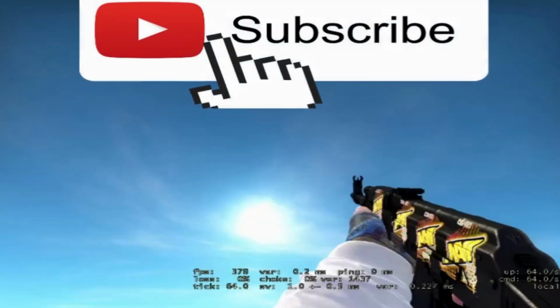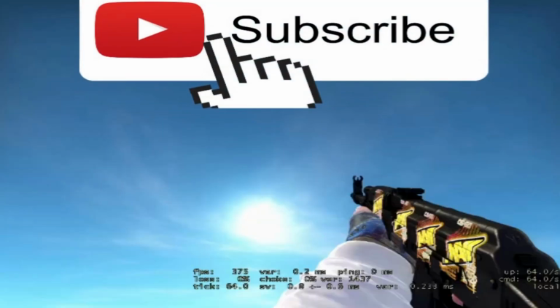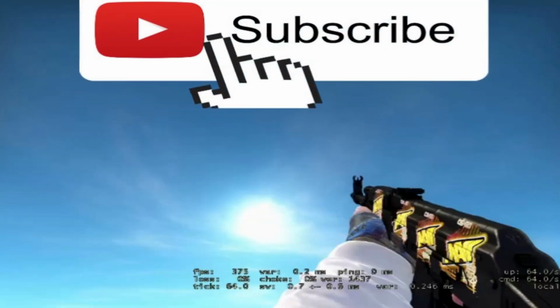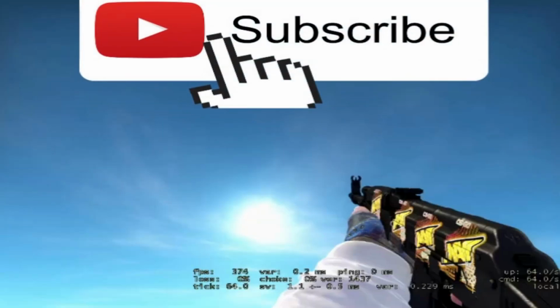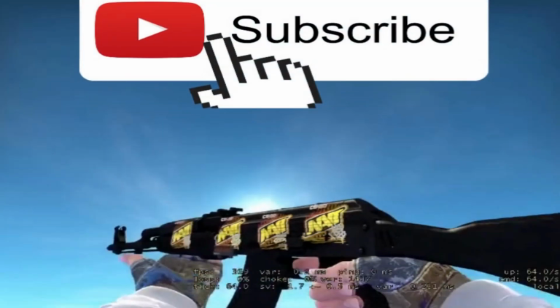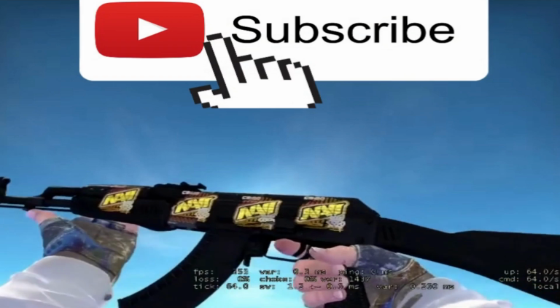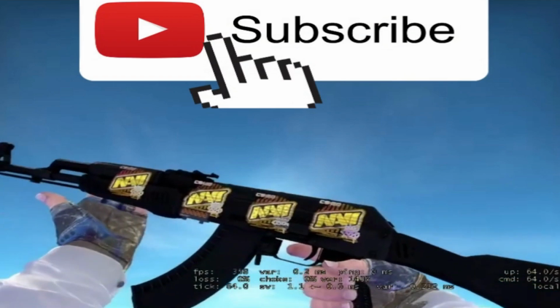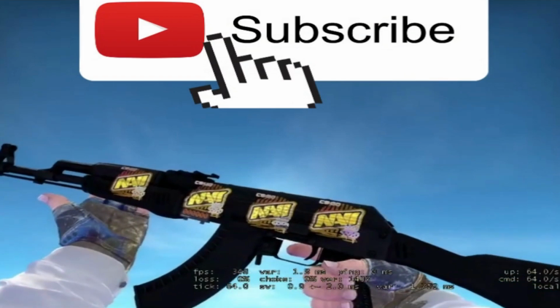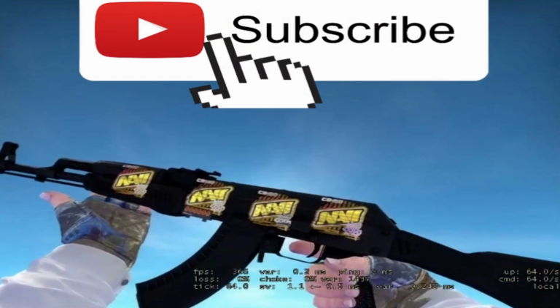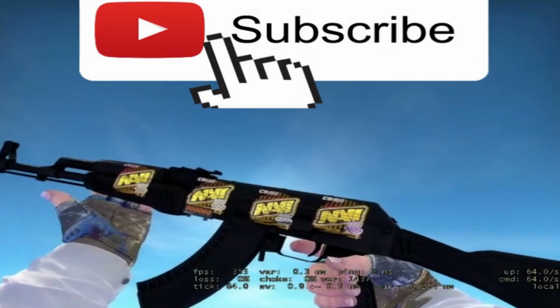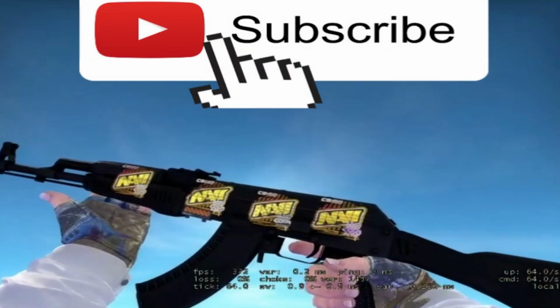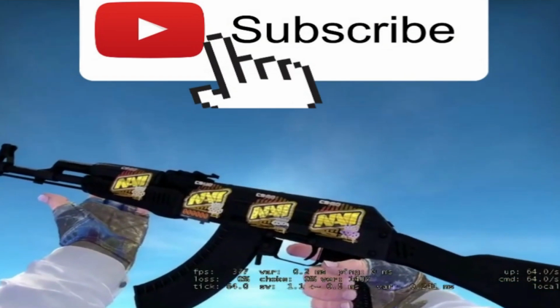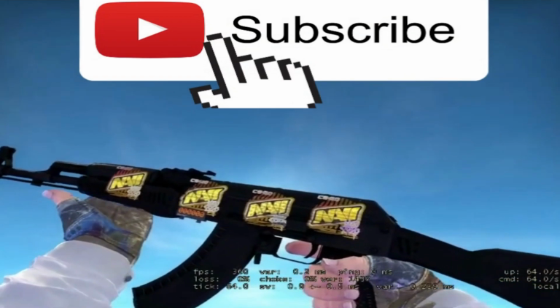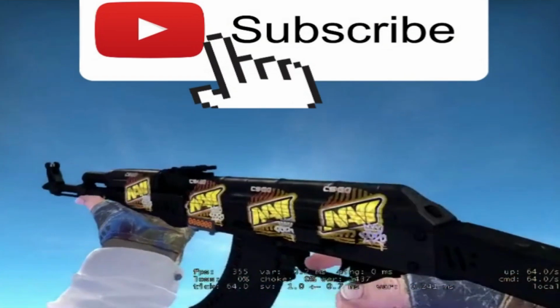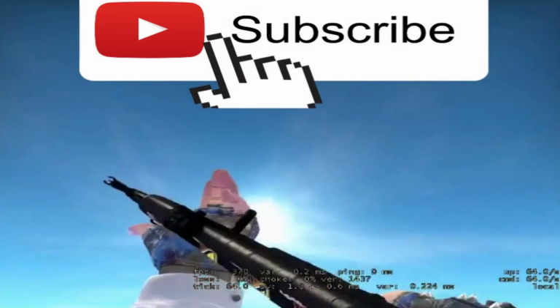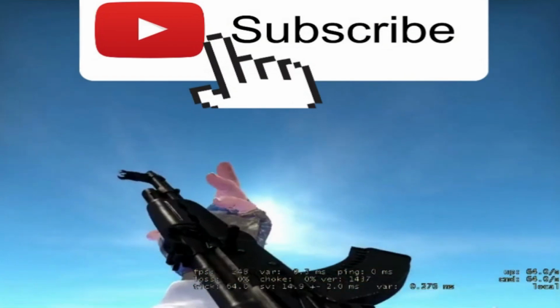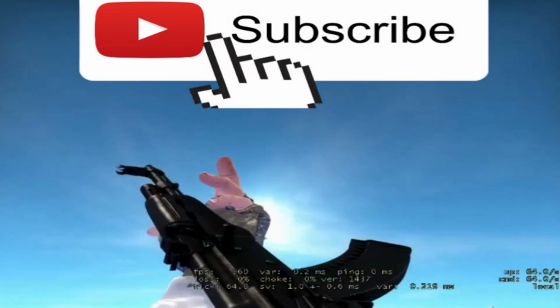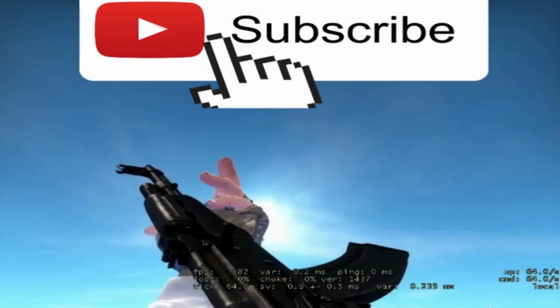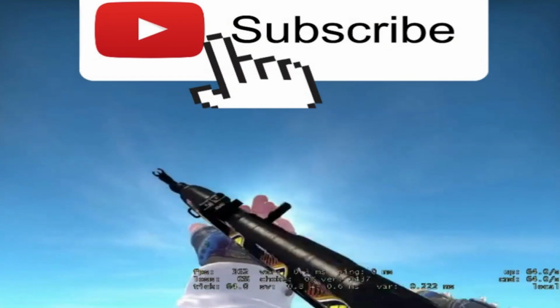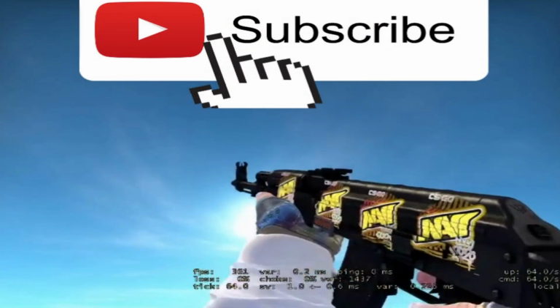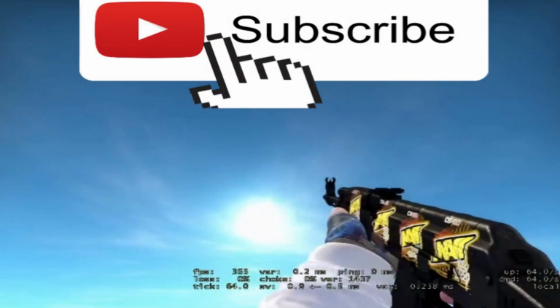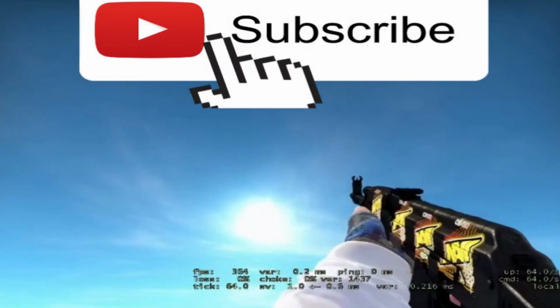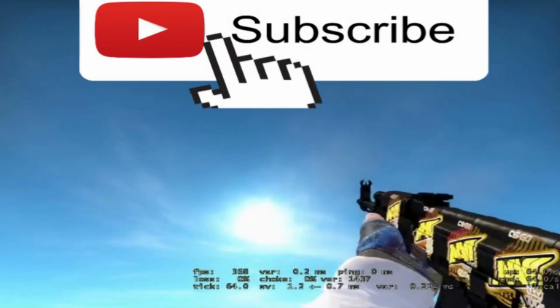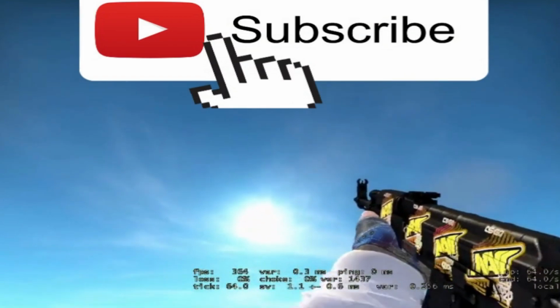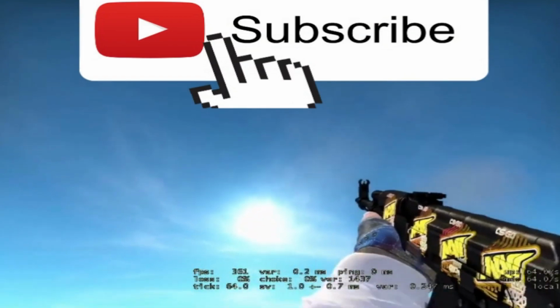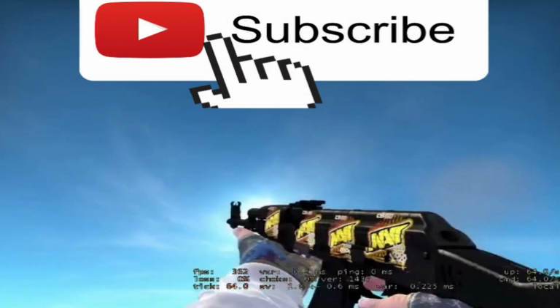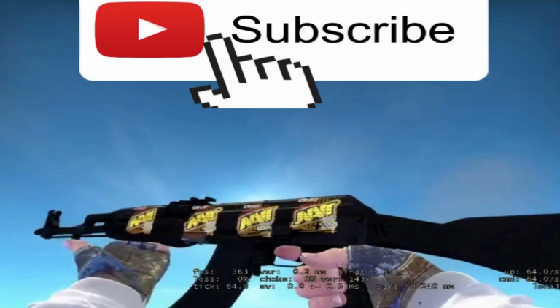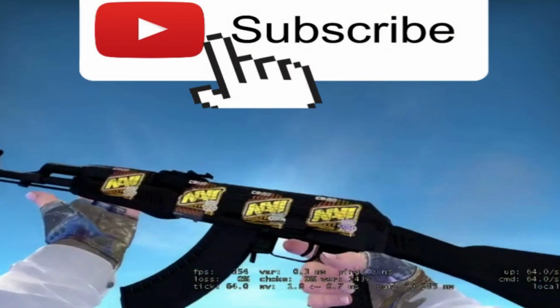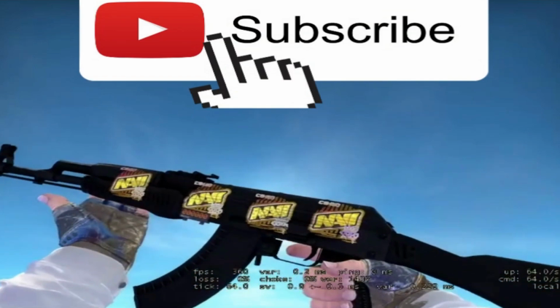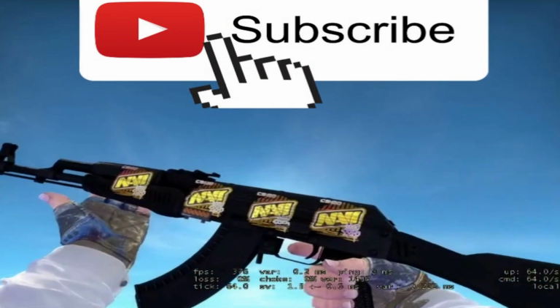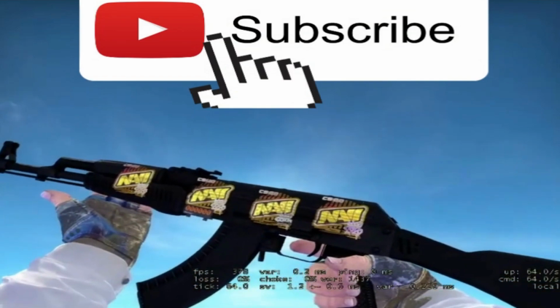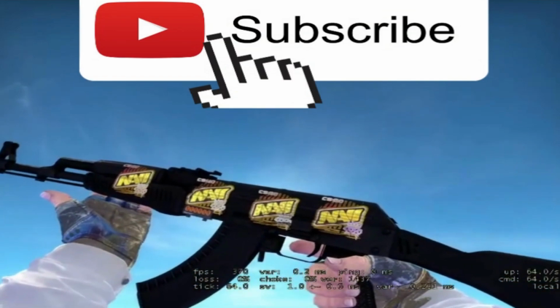Hey guys, I'll be giving away this AK when I reach 150 subs. All you have to do is subscribe to my channel and like this video. Thanks for the support guys.